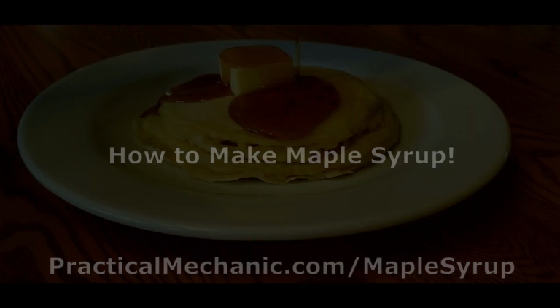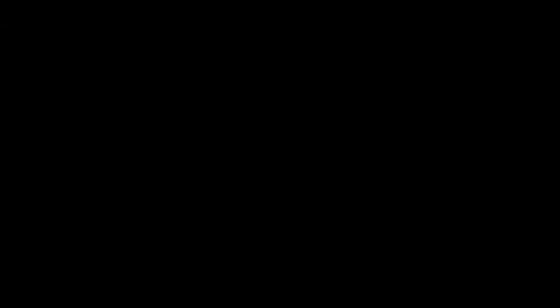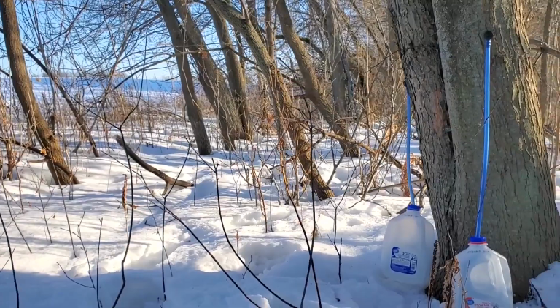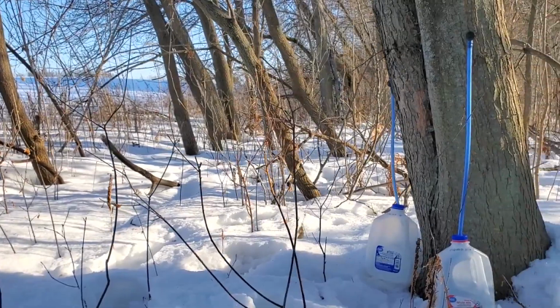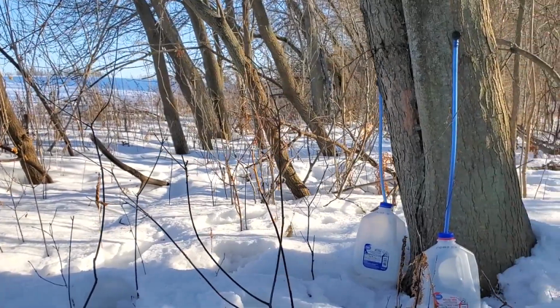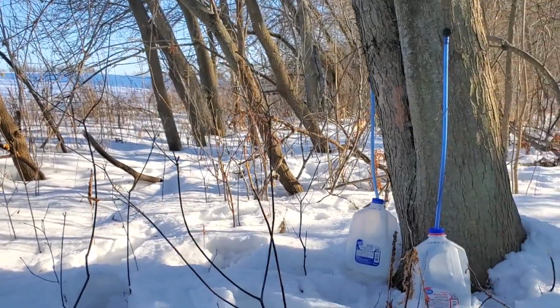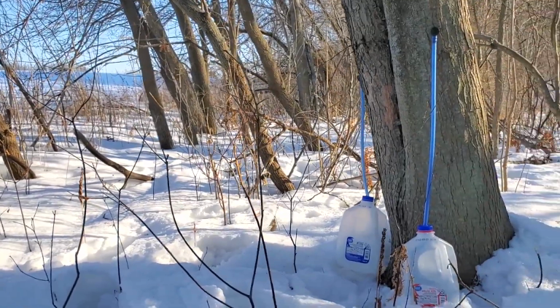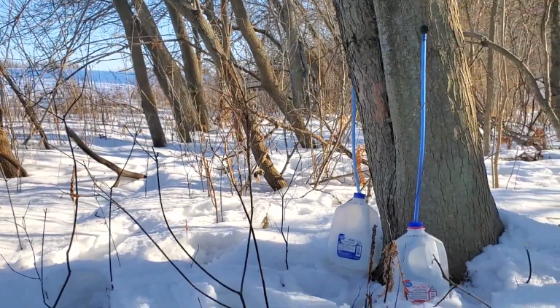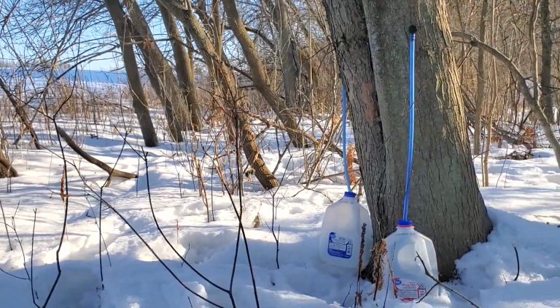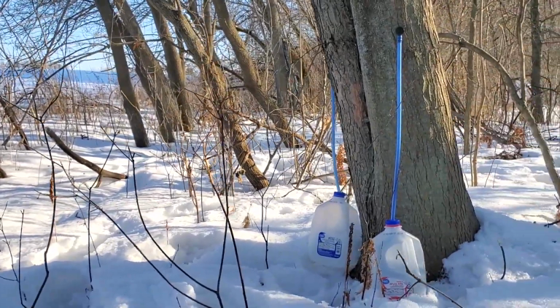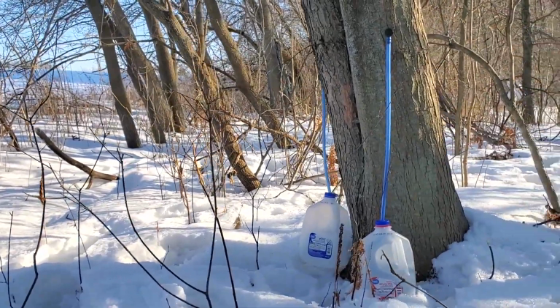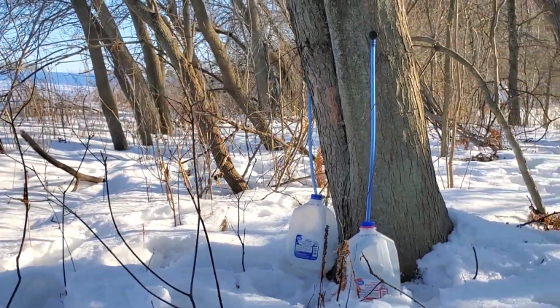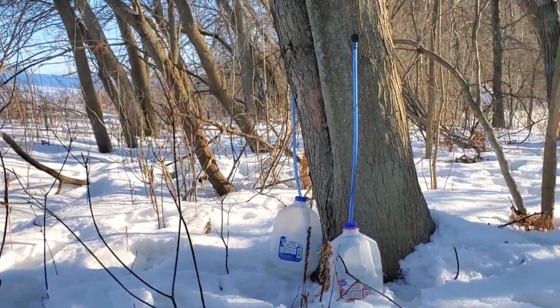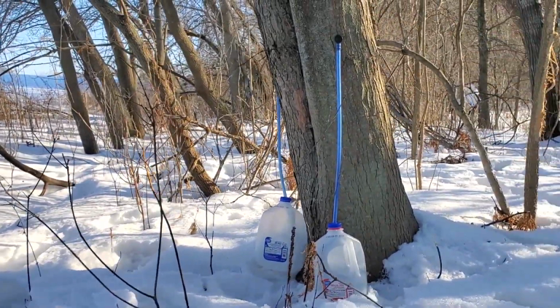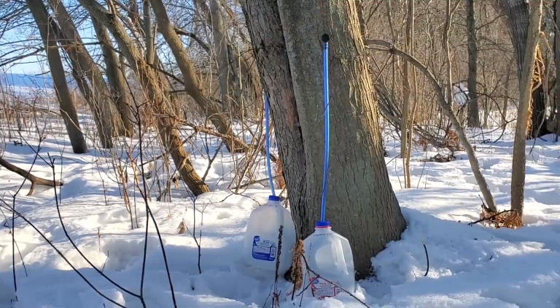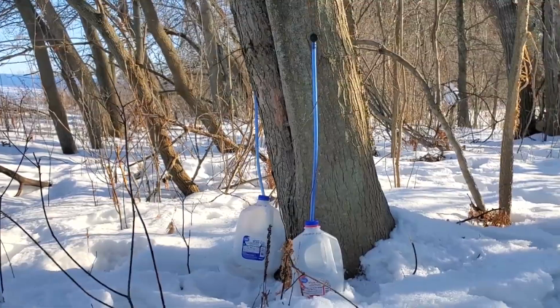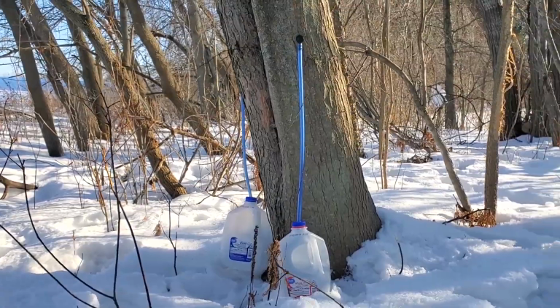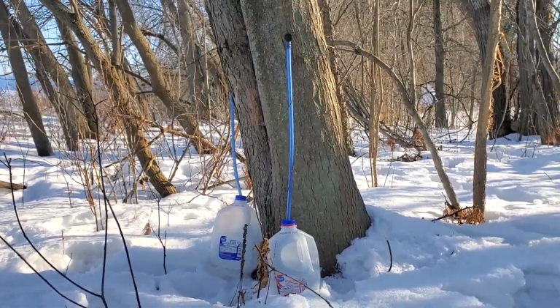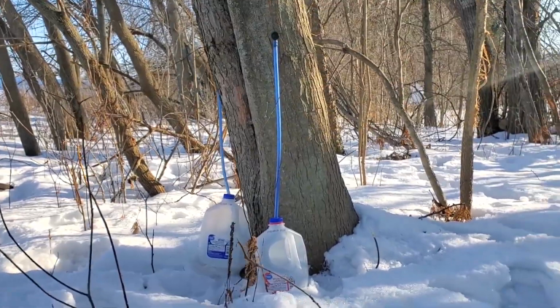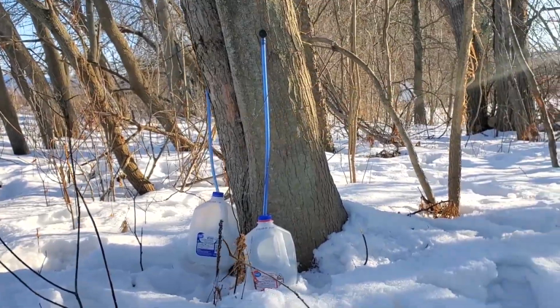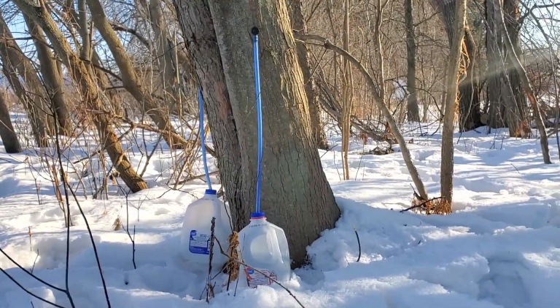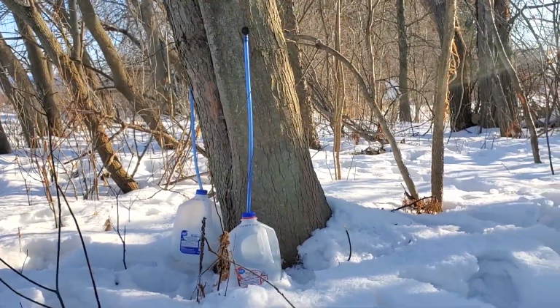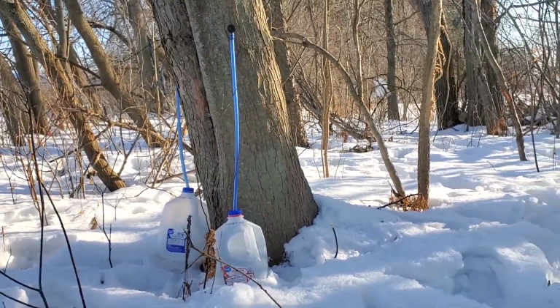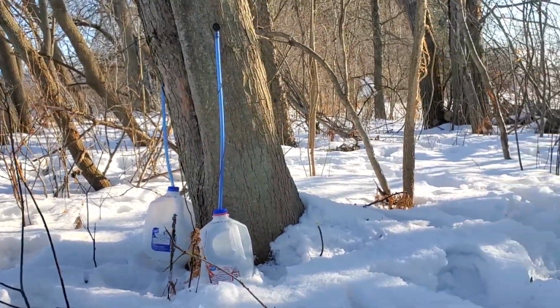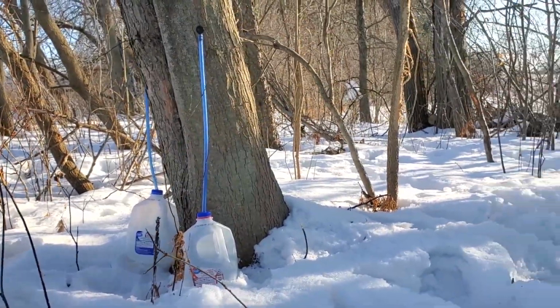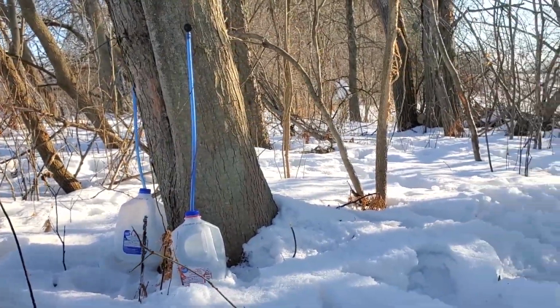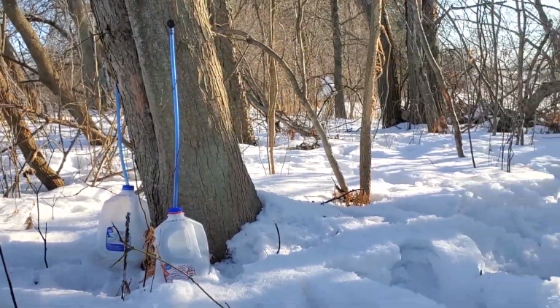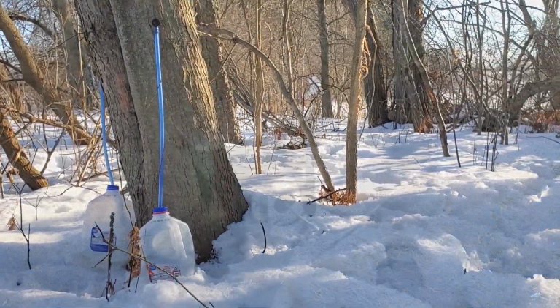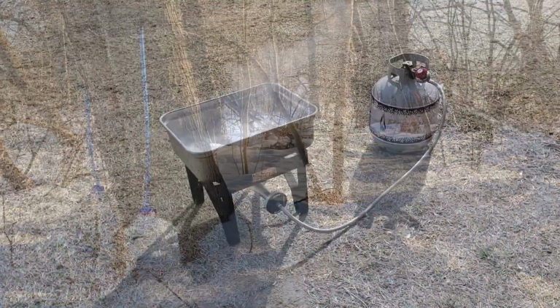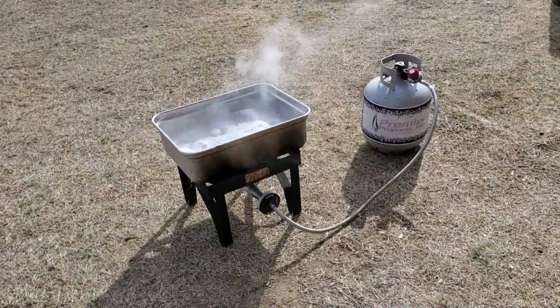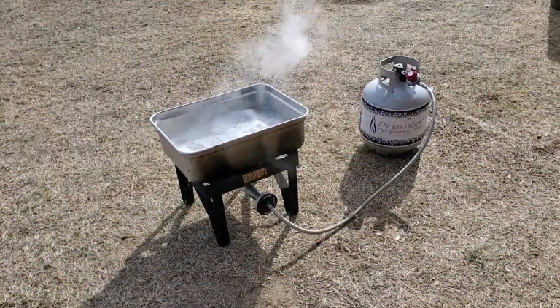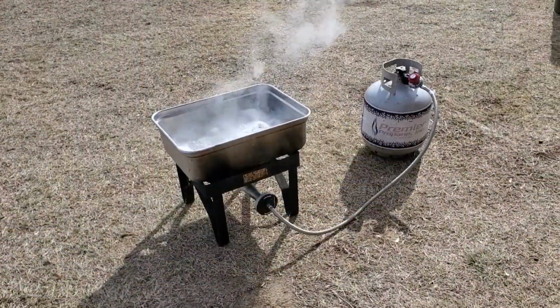Hi, I'm Richard Tomlinson. In this video I want to show you how to know exactly when your maple syrup is done boiling.